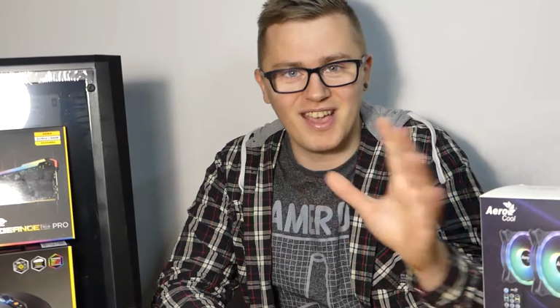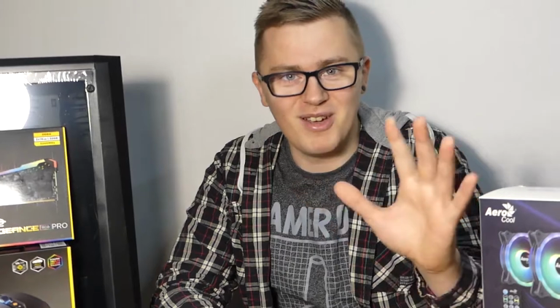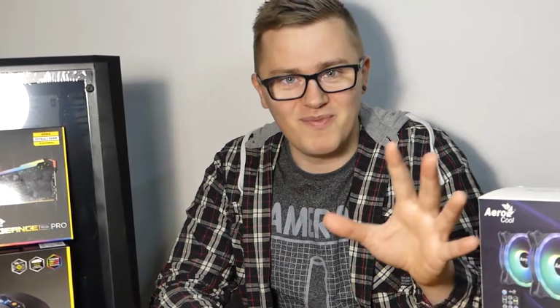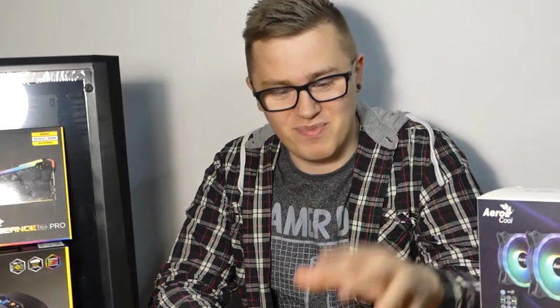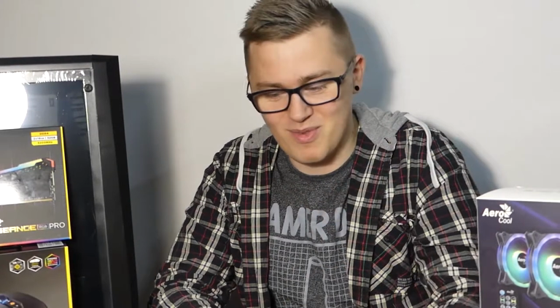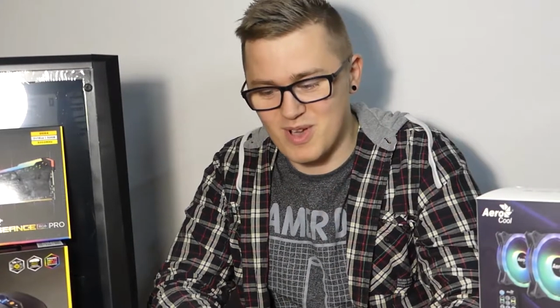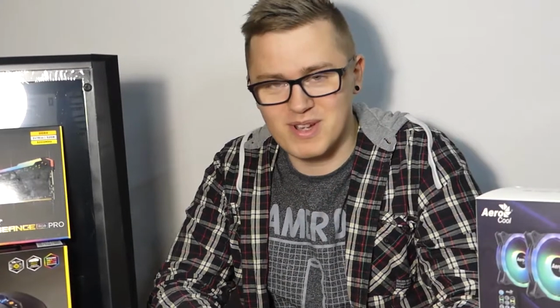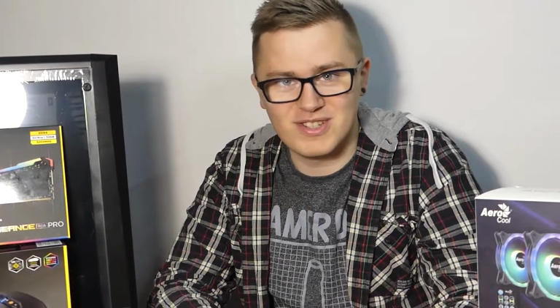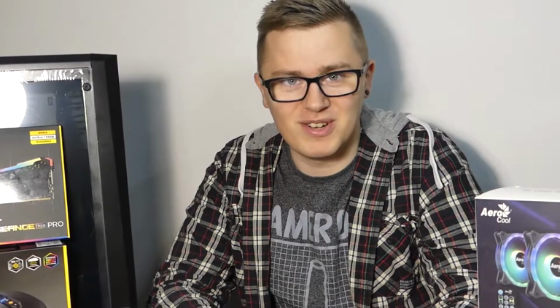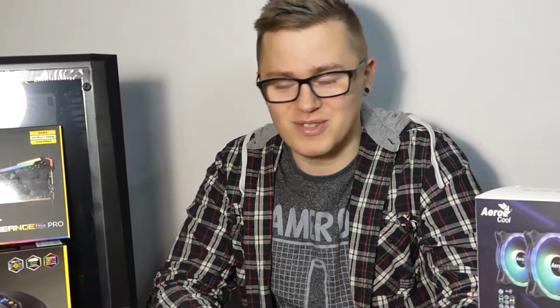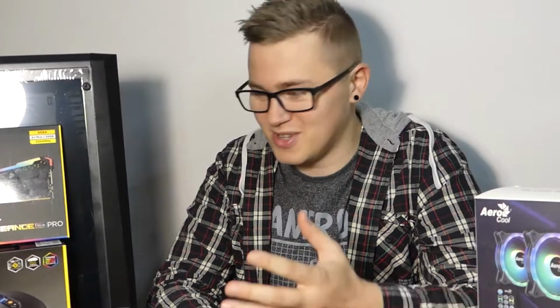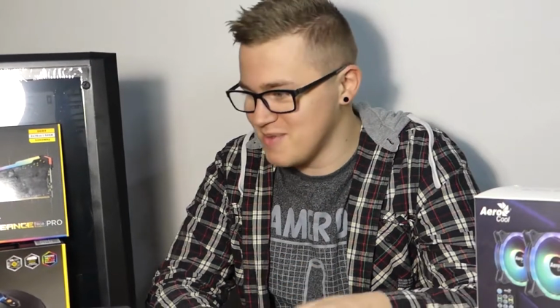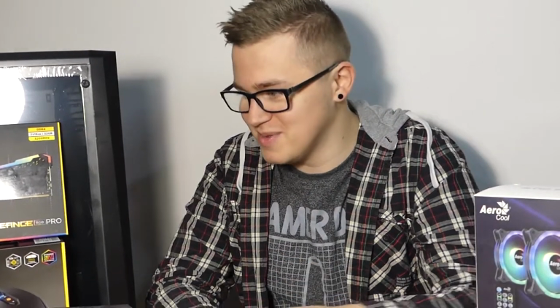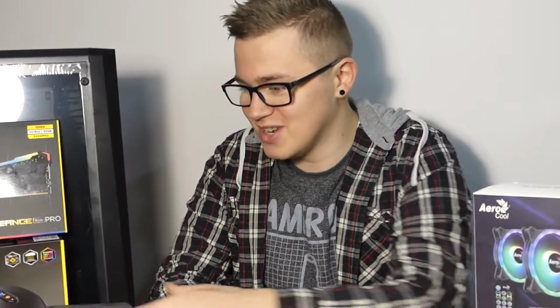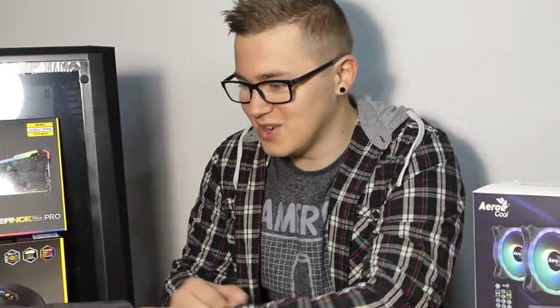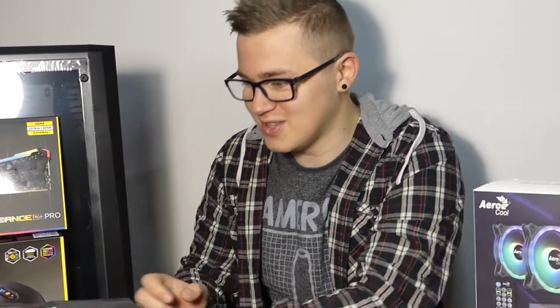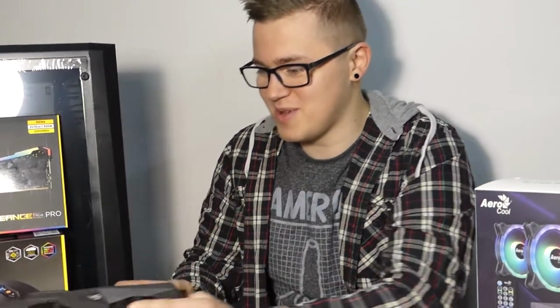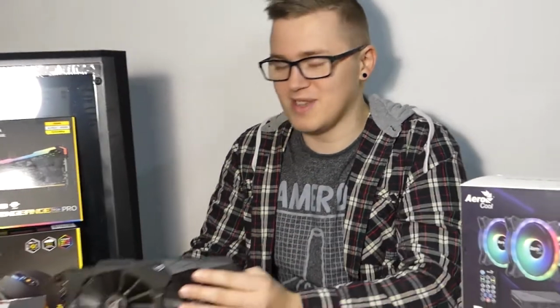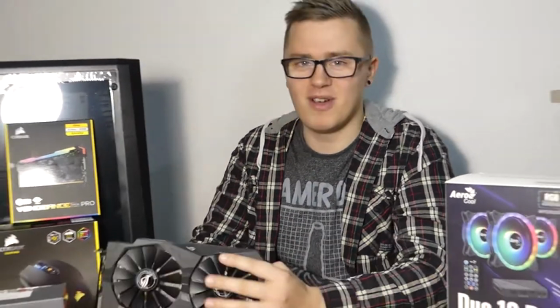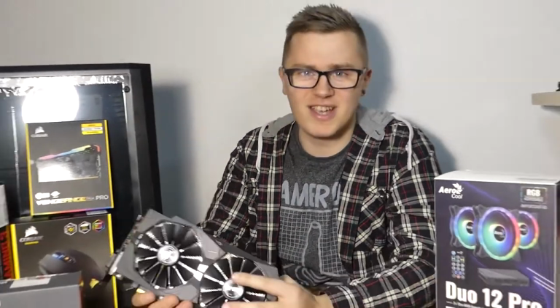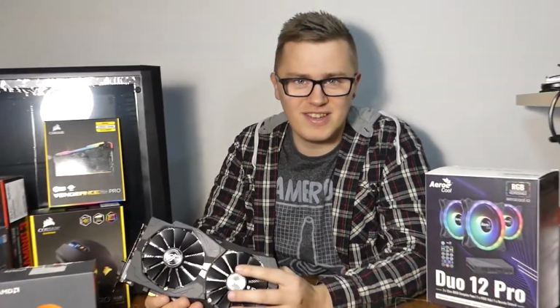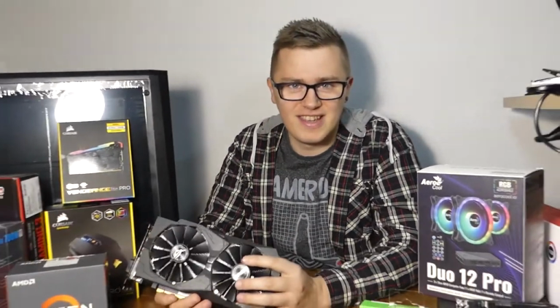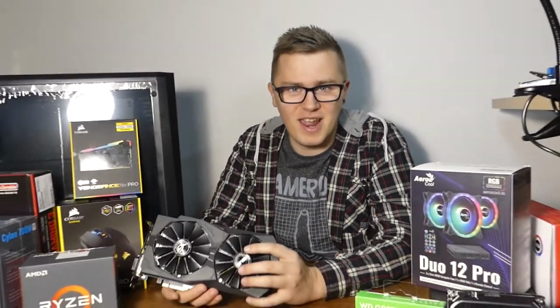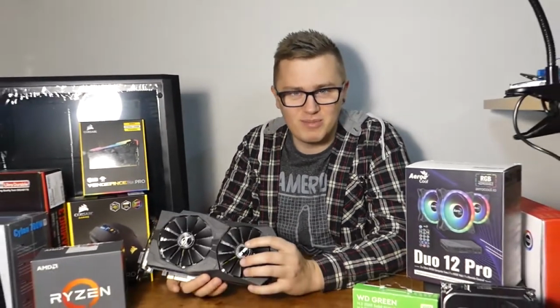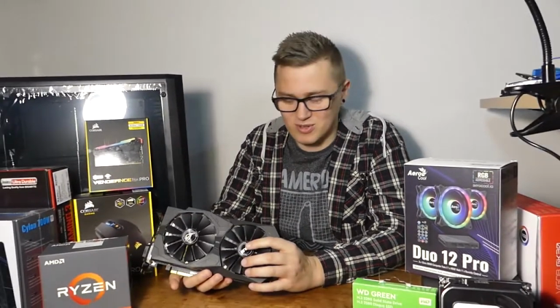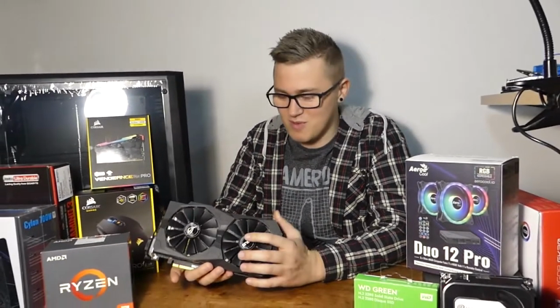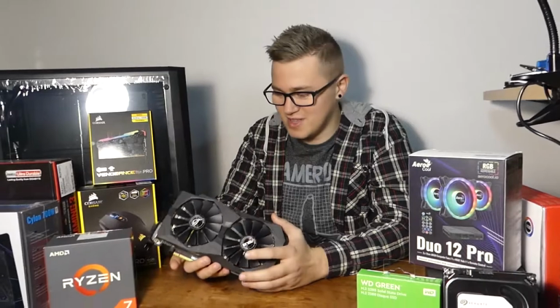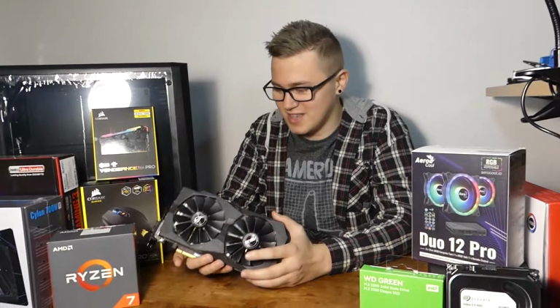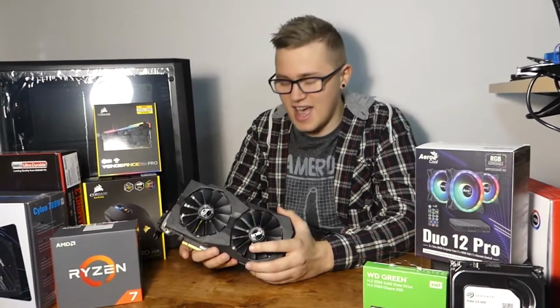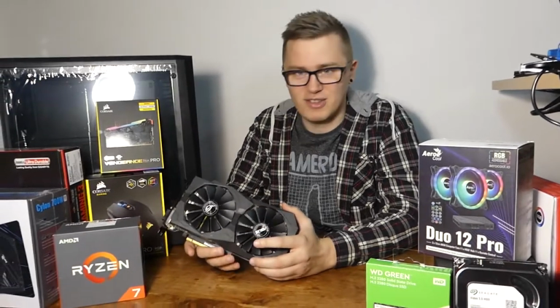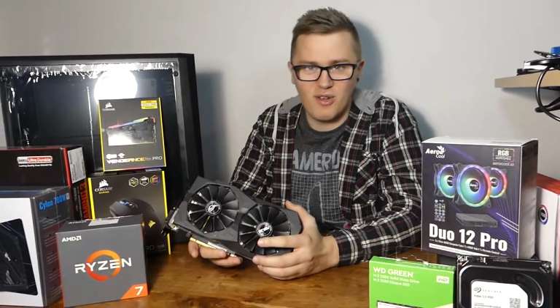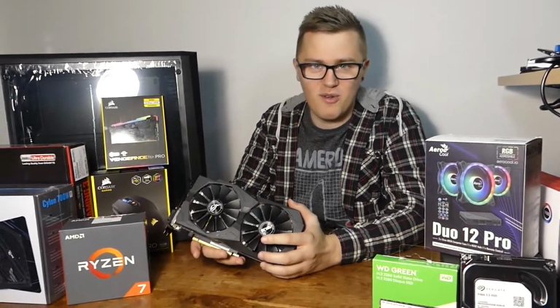Hello, welcome back to the channel. Today we're going to be showing you a step-by-step guide on how to build your own PC at home.